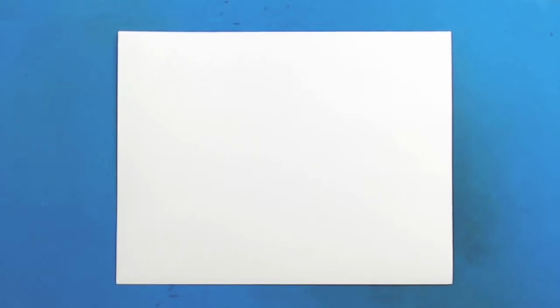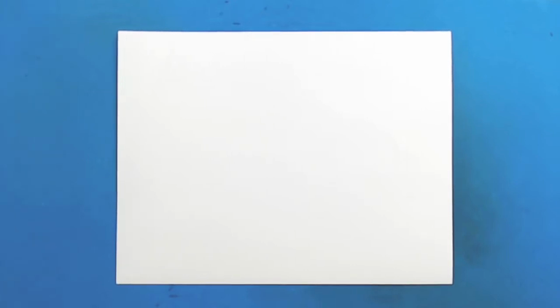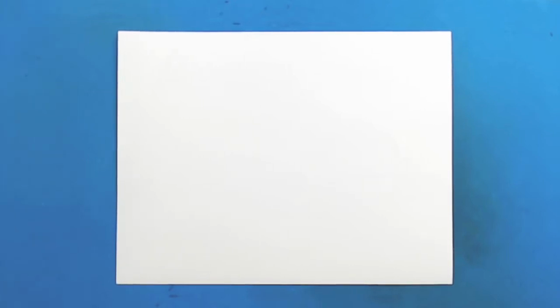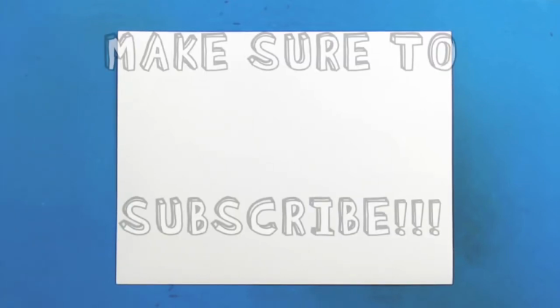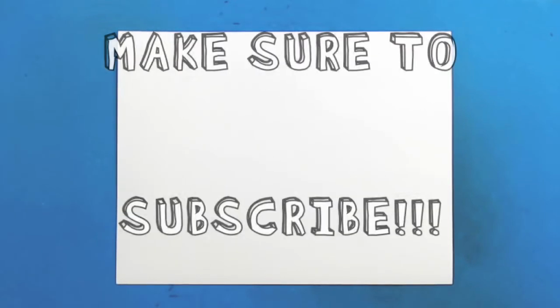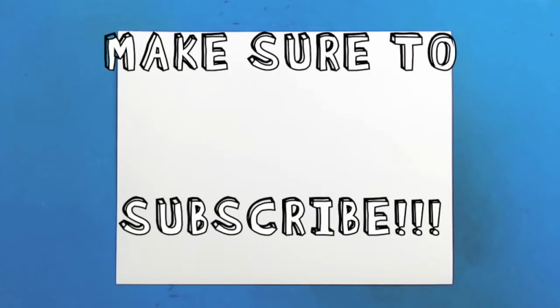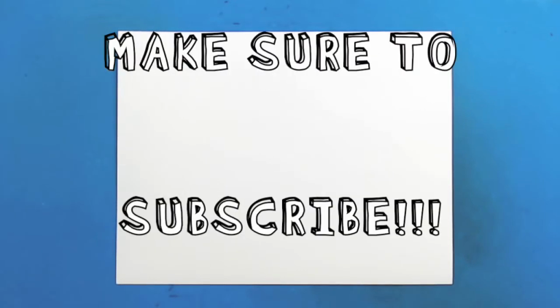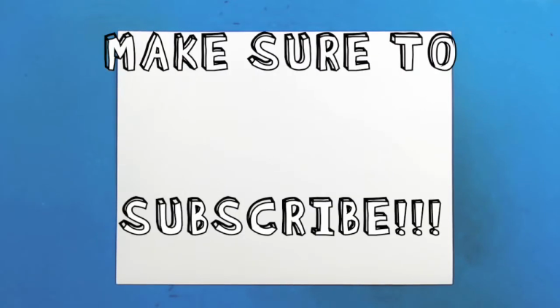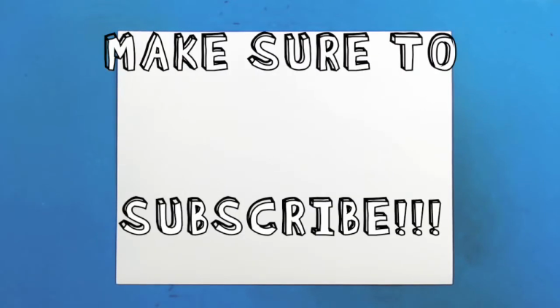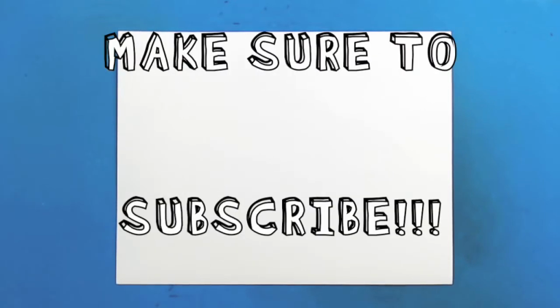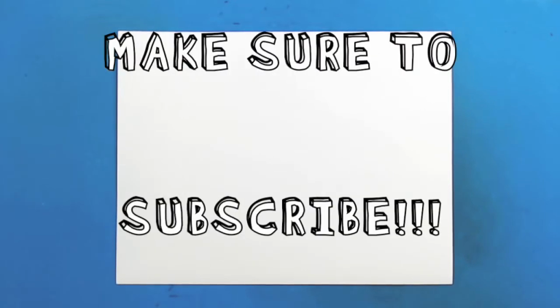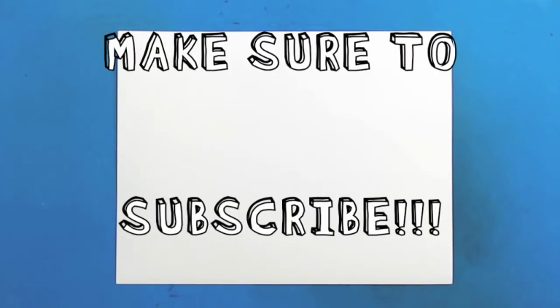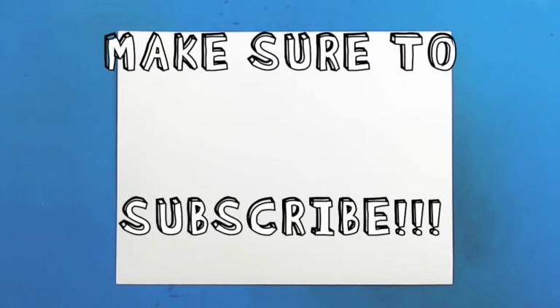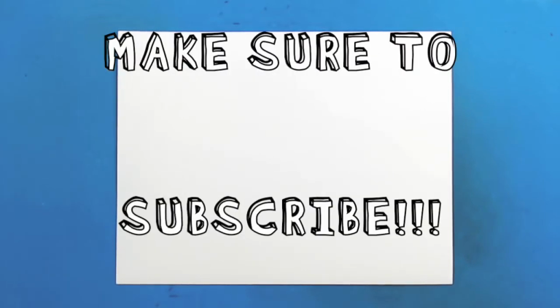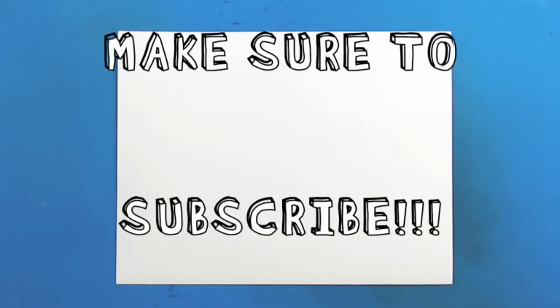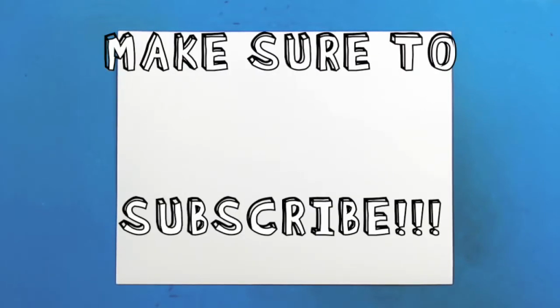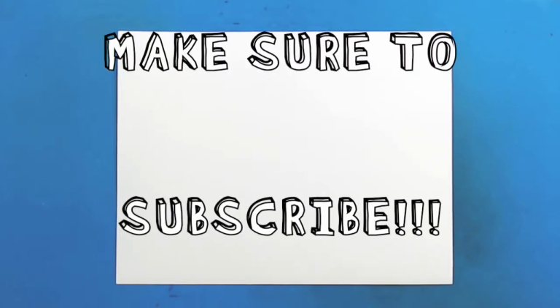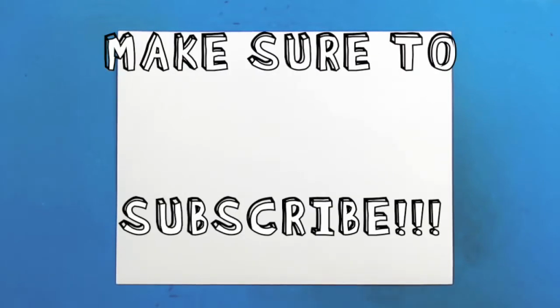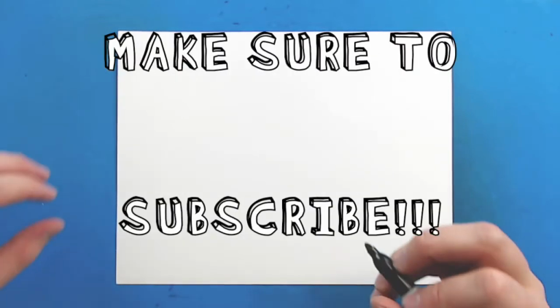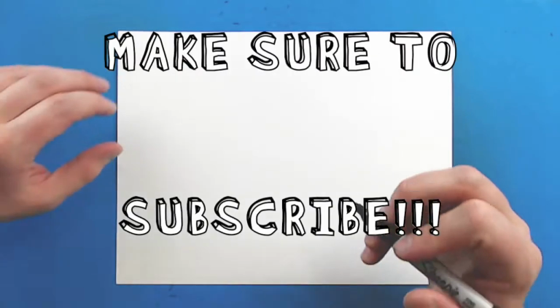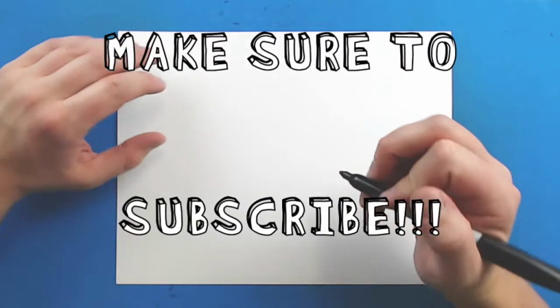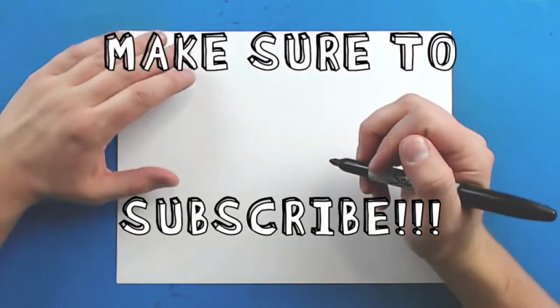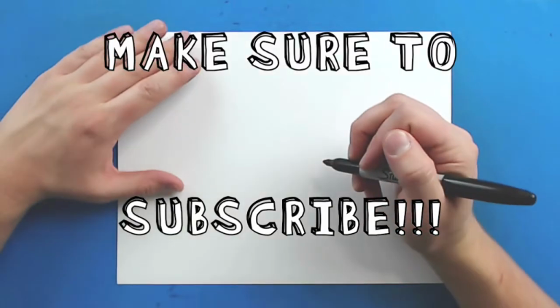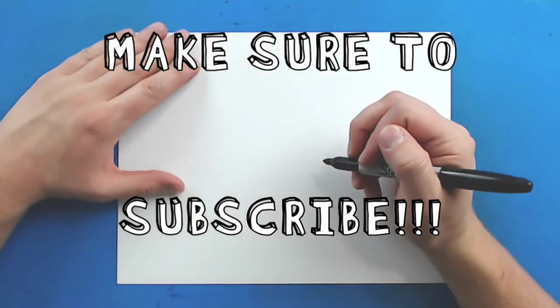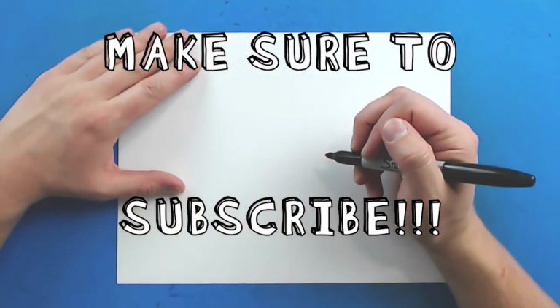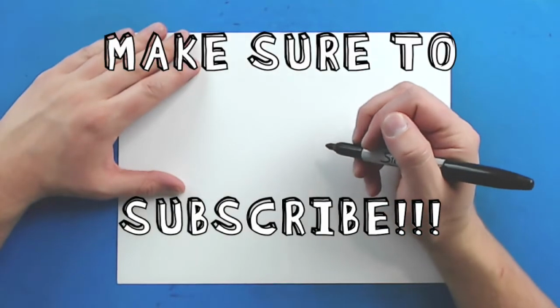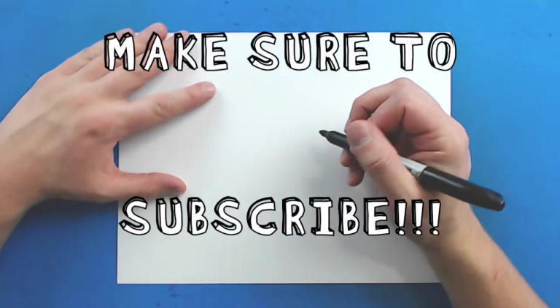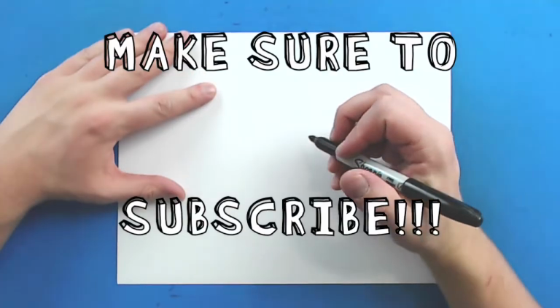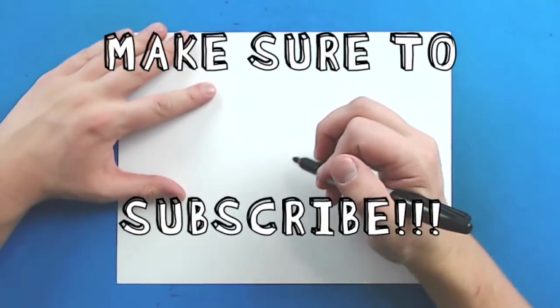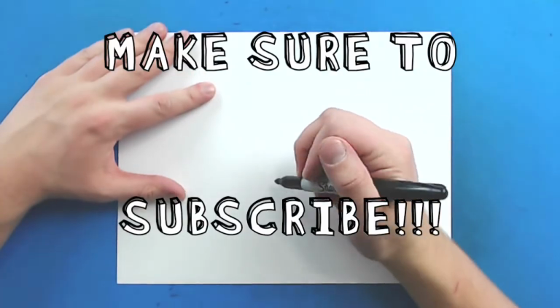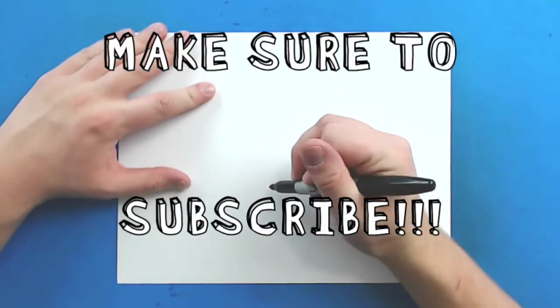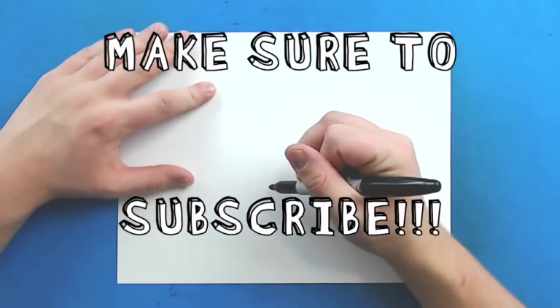Hey everyone, how's it going? Today I want to show you guys how to draw a teepee.